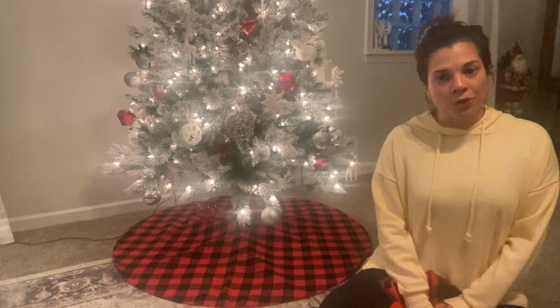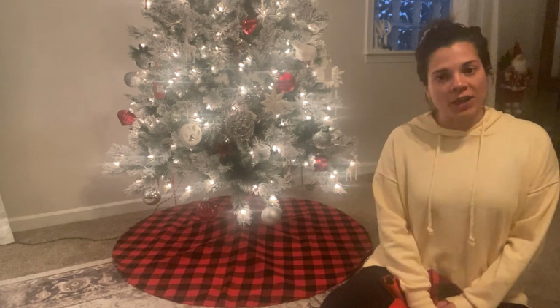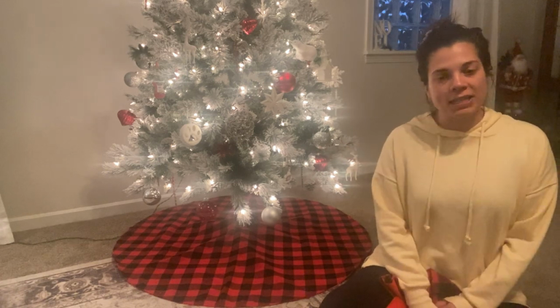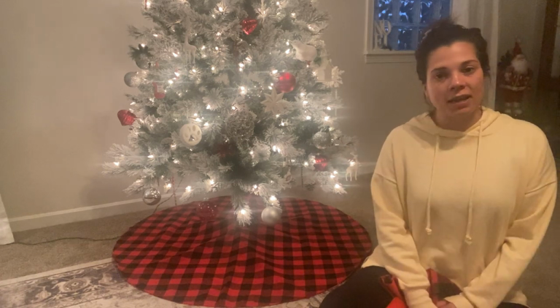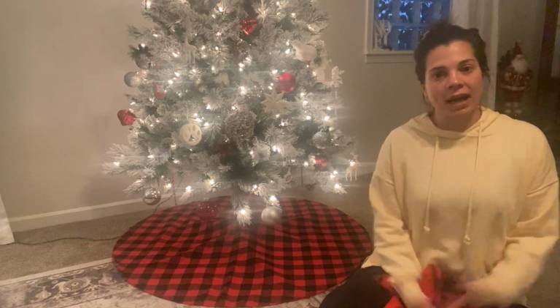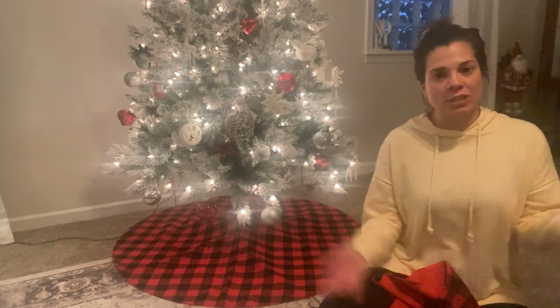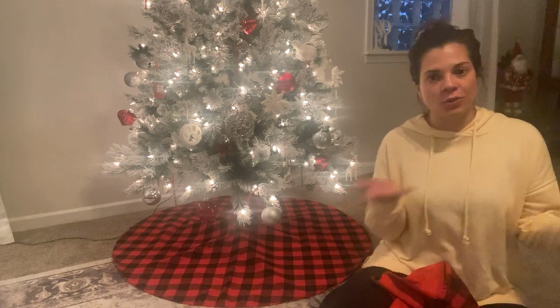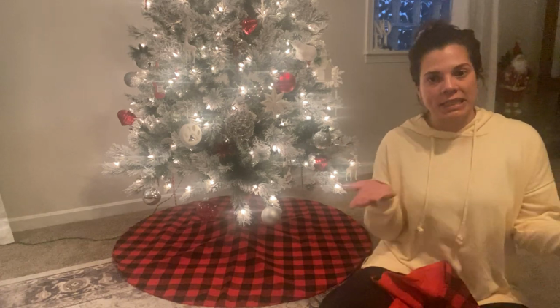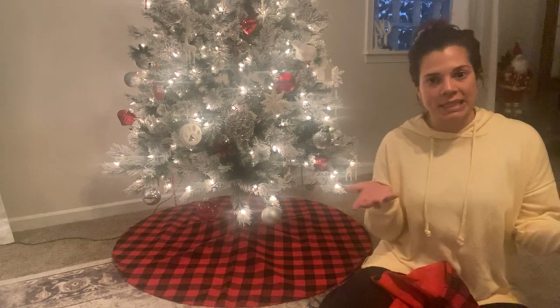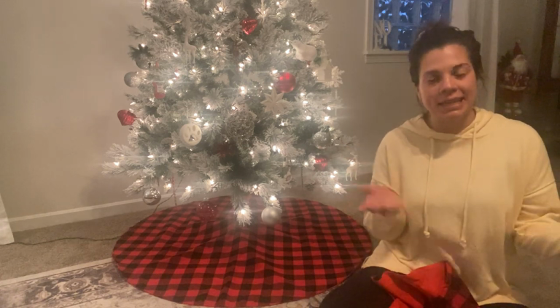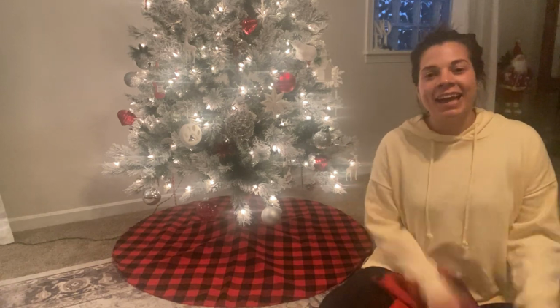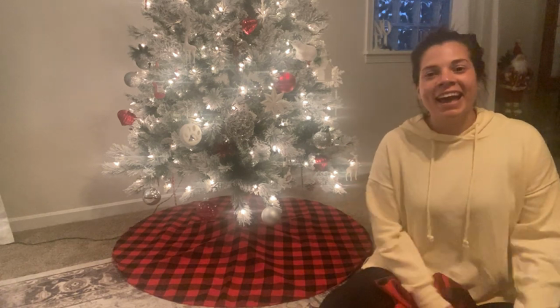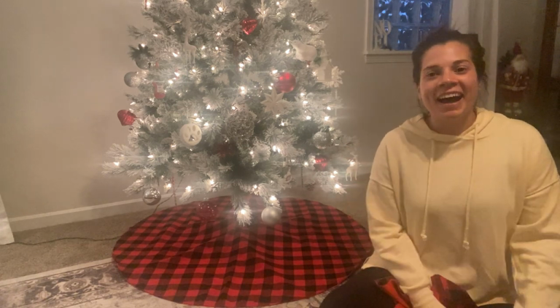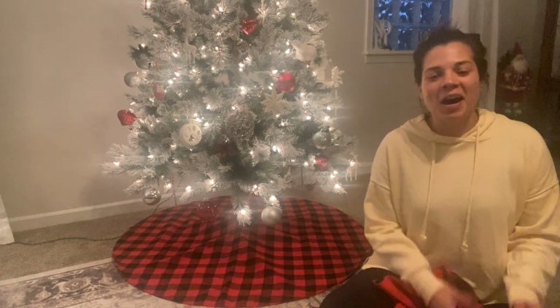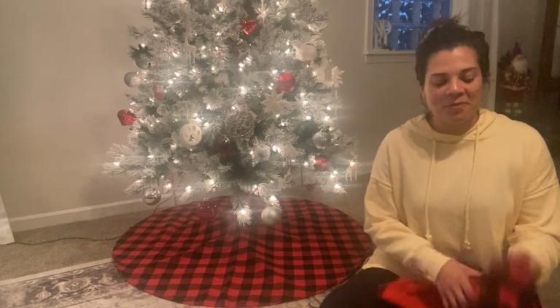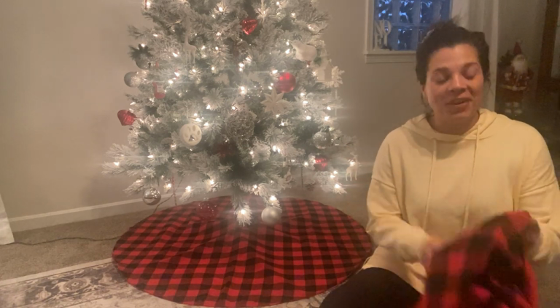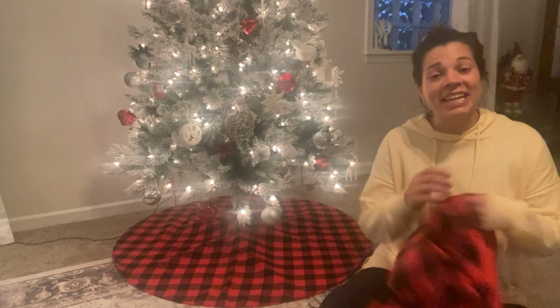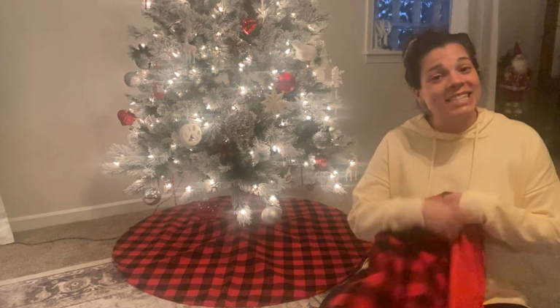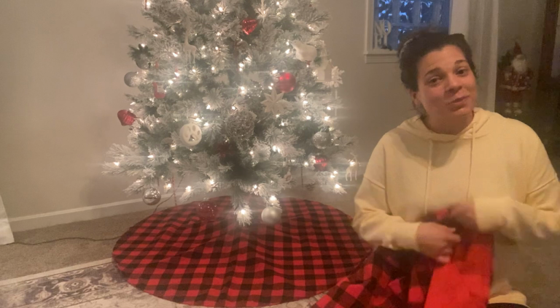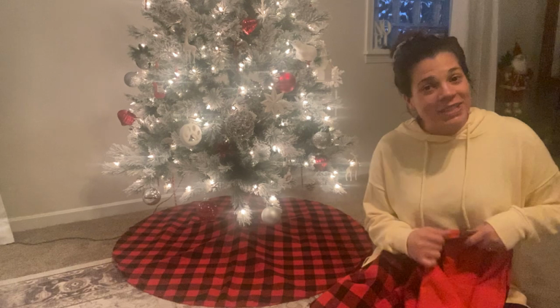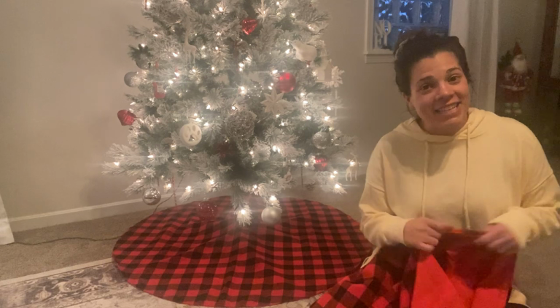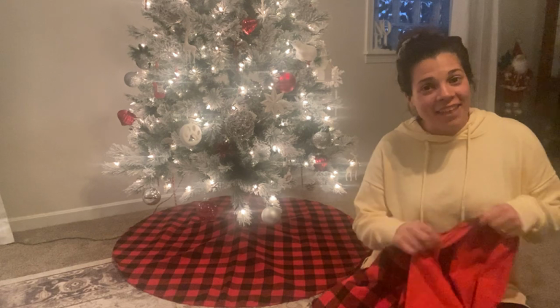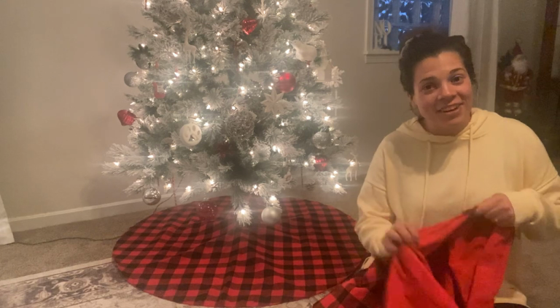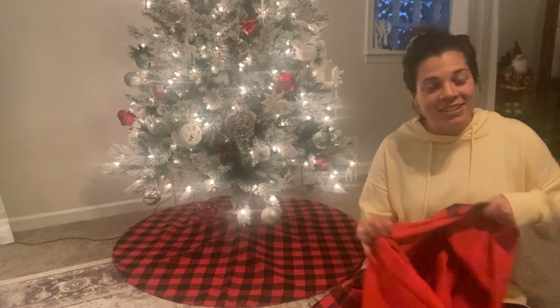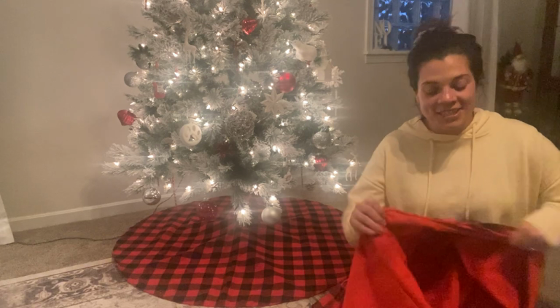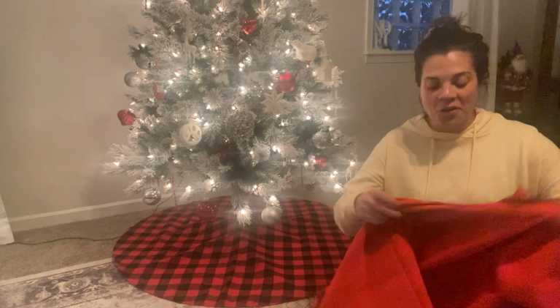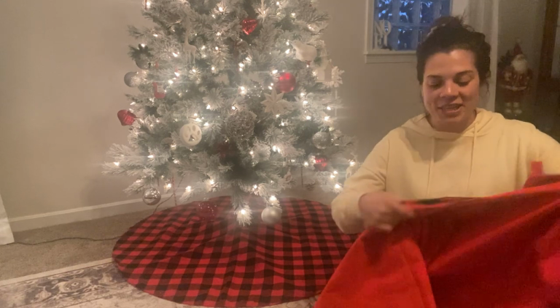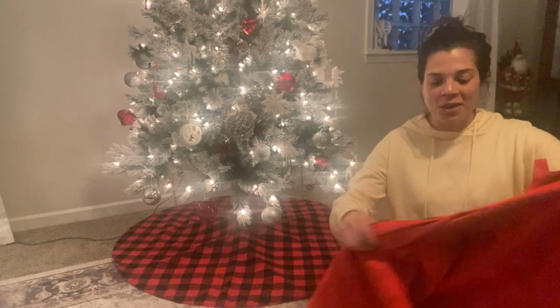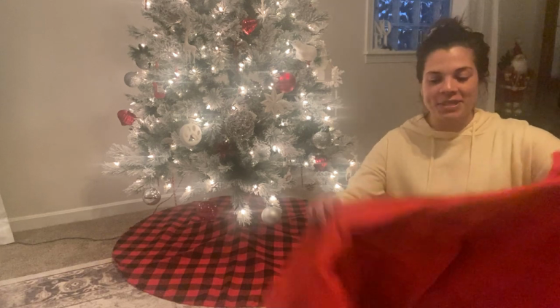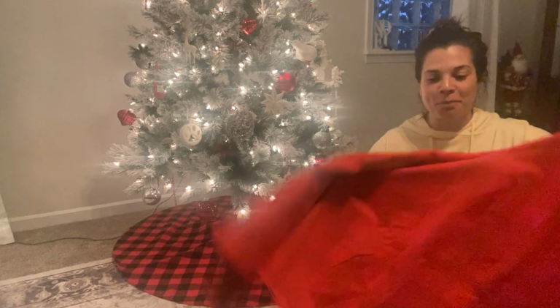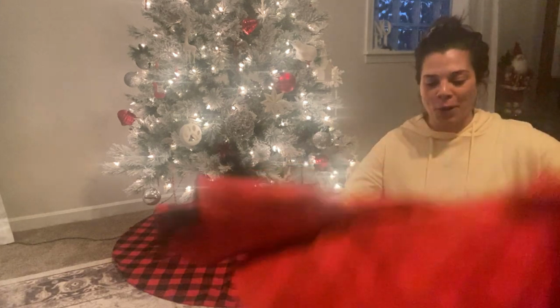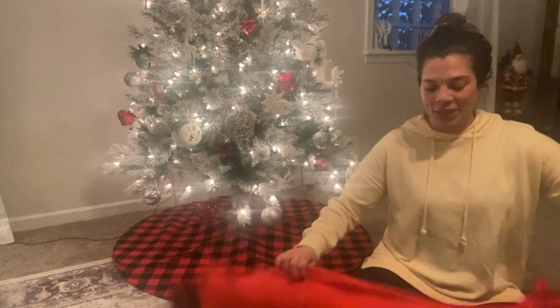As you can see, it fits perfectly and it was very easy to put together, so that's always a bonus.